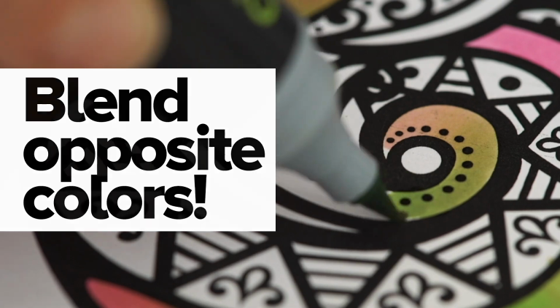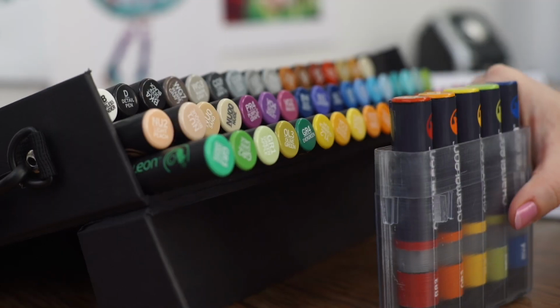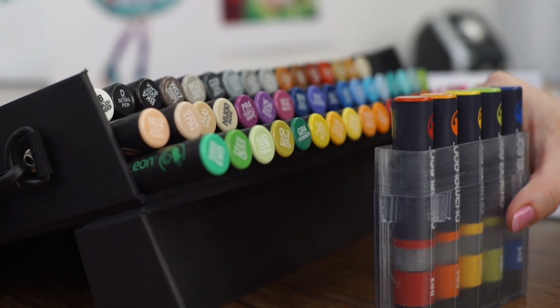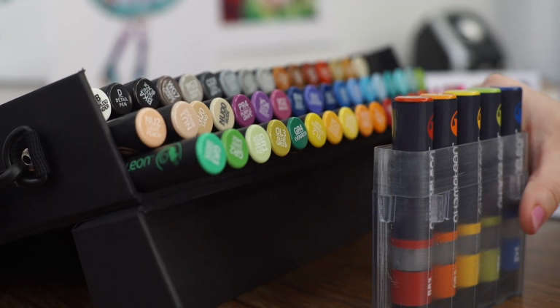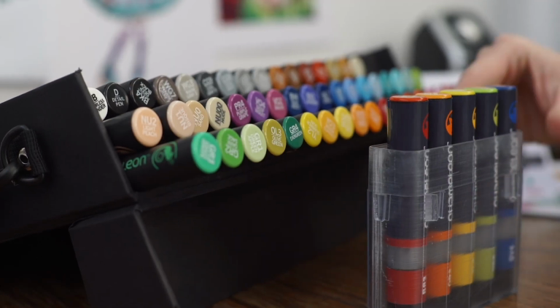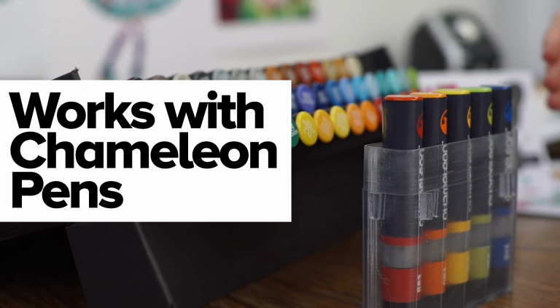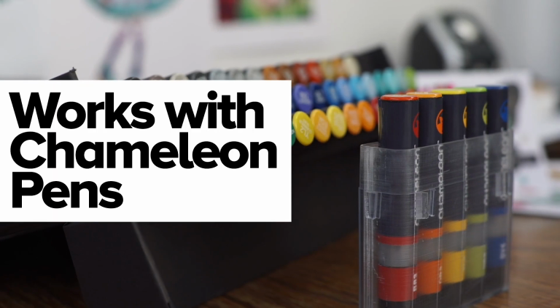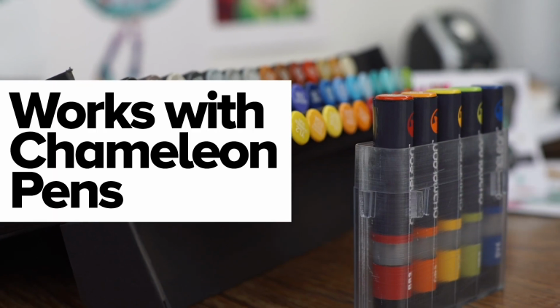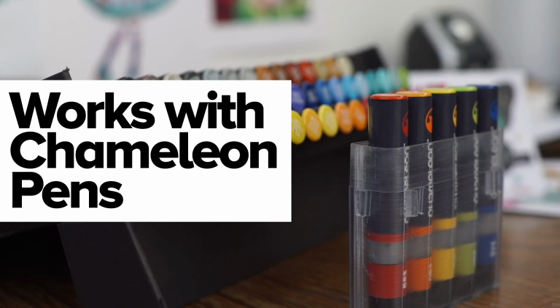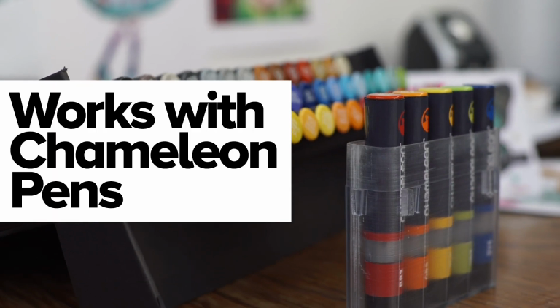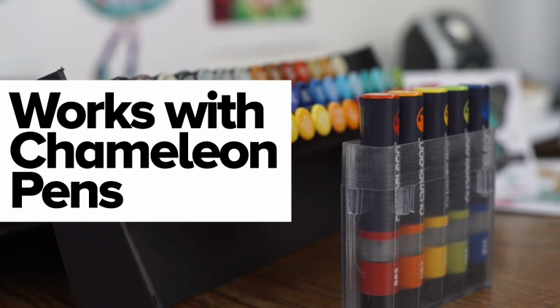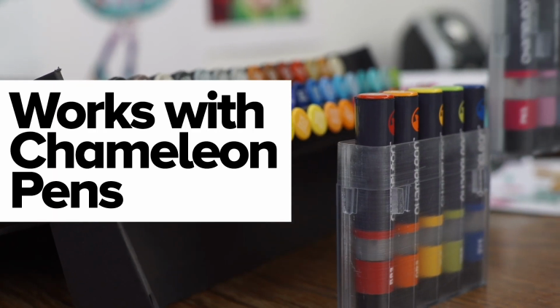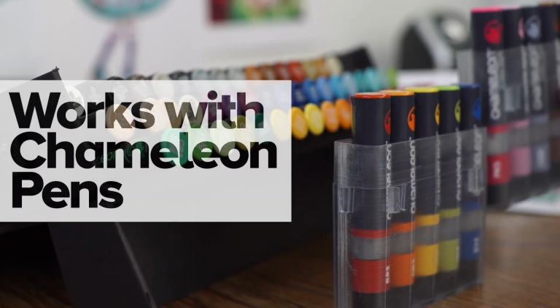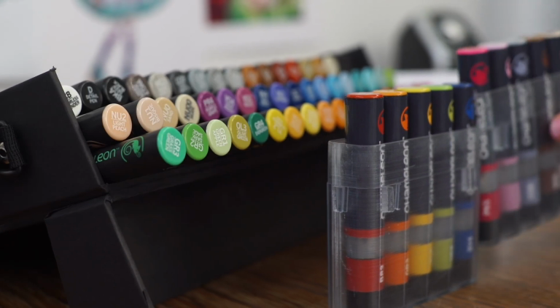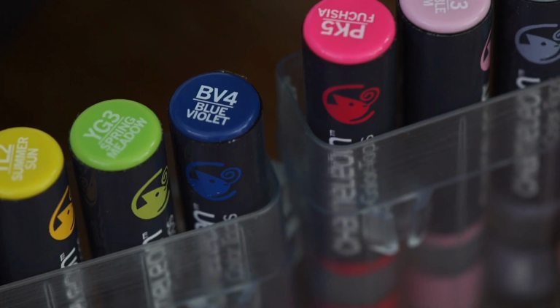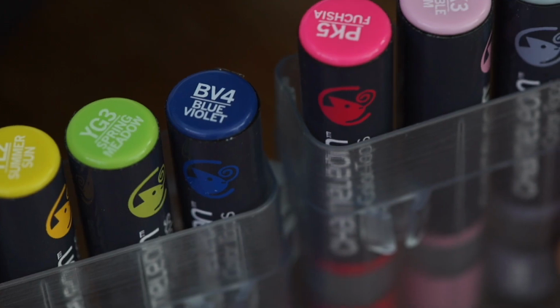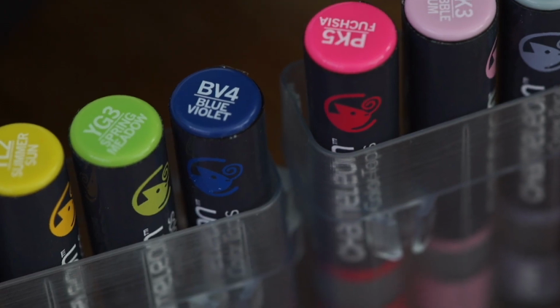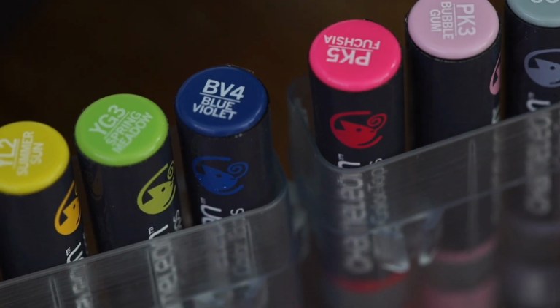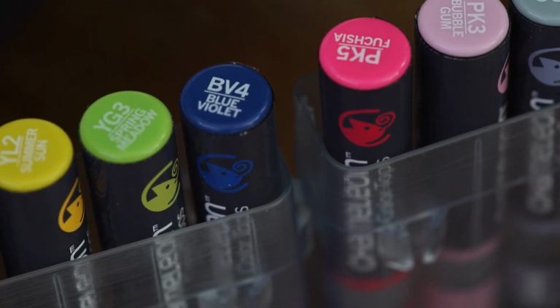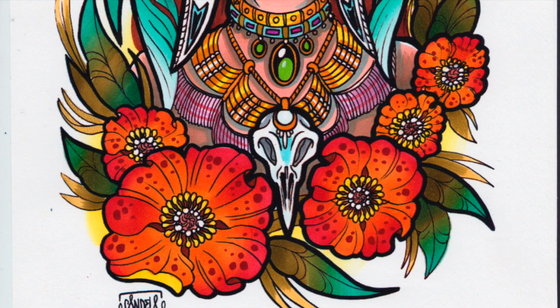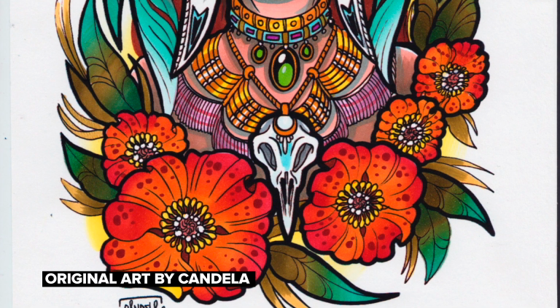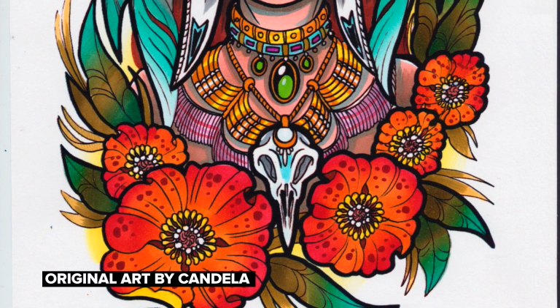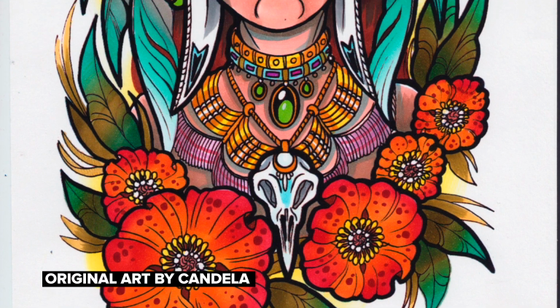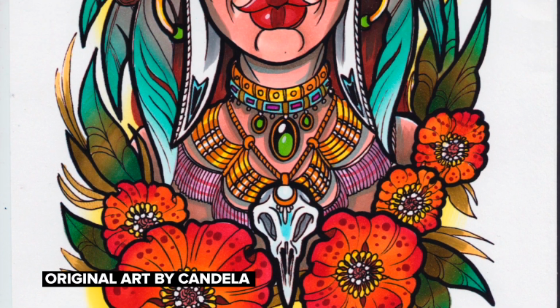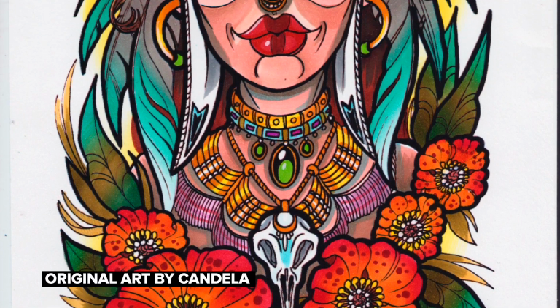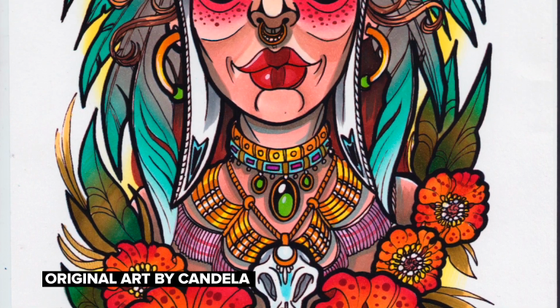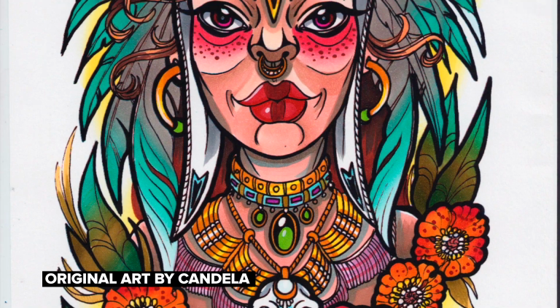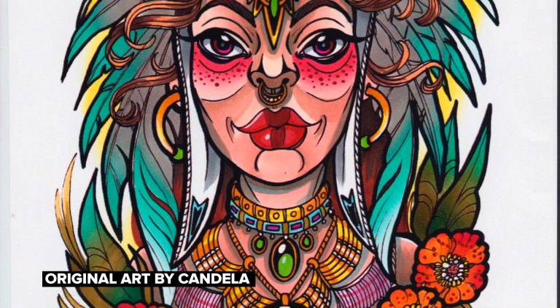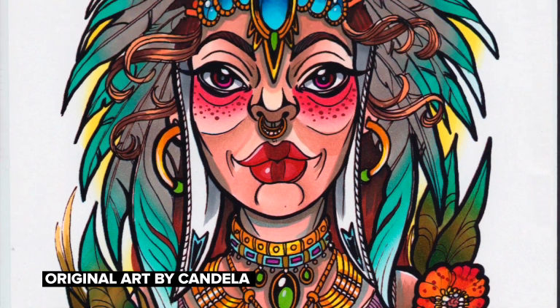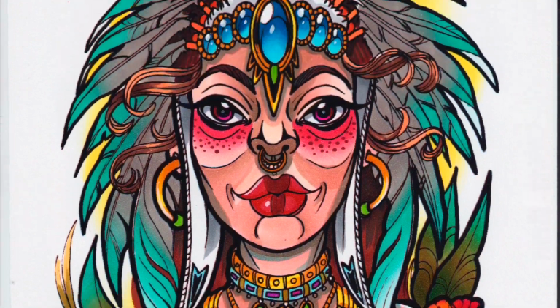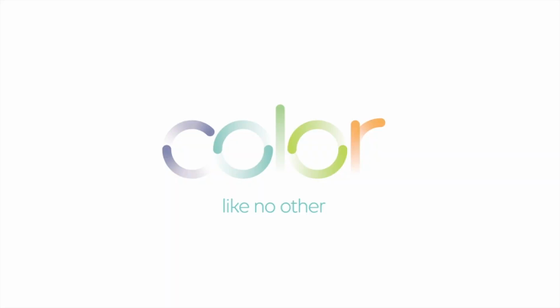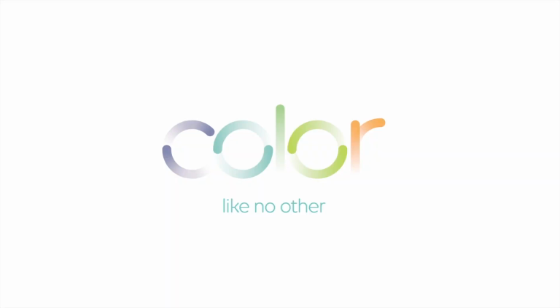Chameleon Colour Tops are an amazing addition to your Chameleon pens. The artistic possibilities are truly endless.